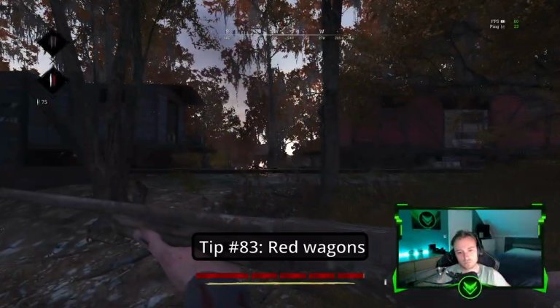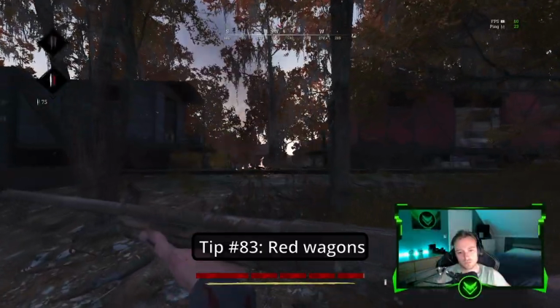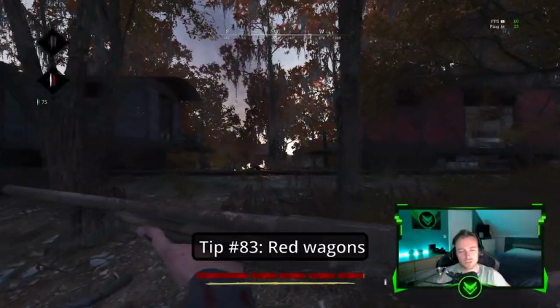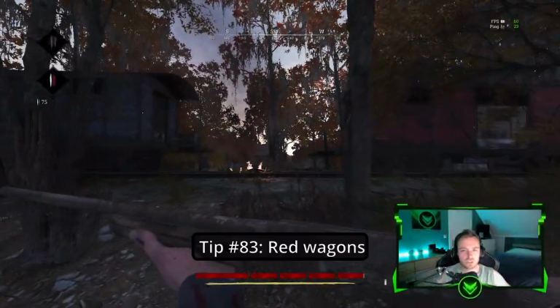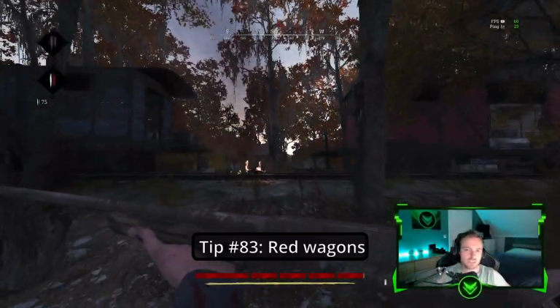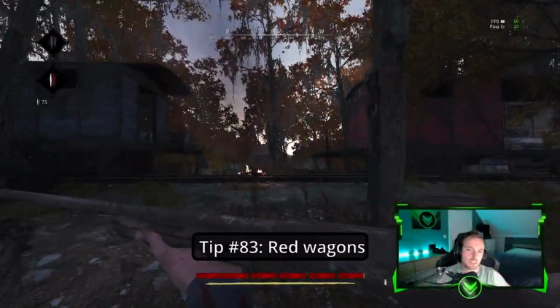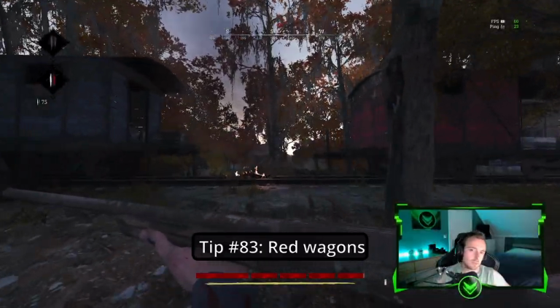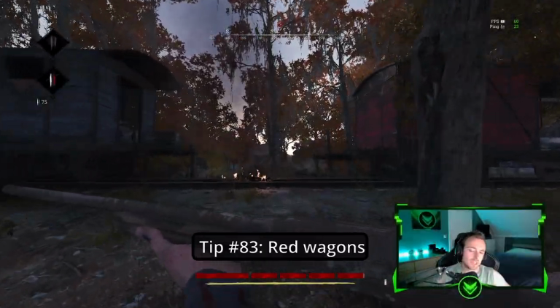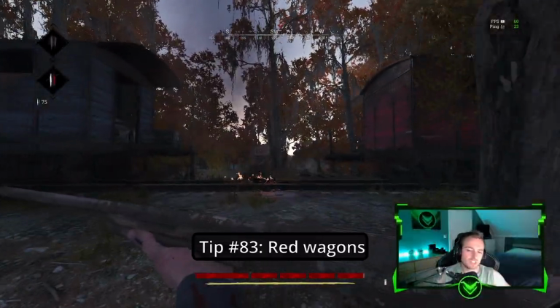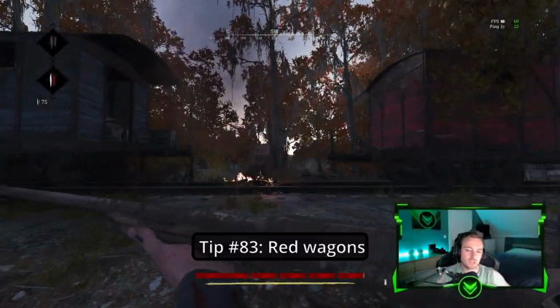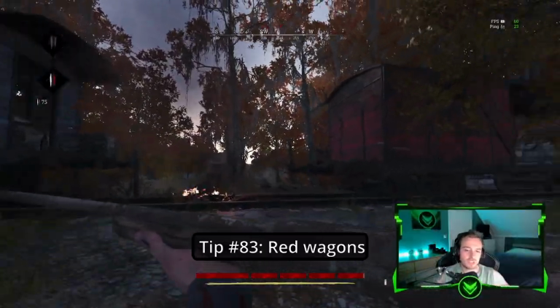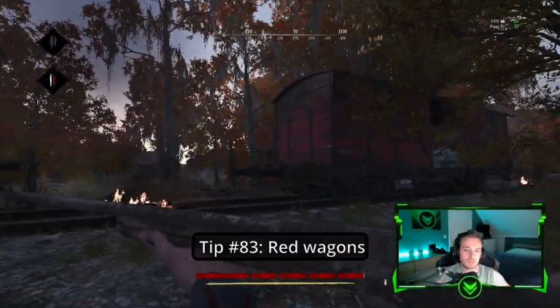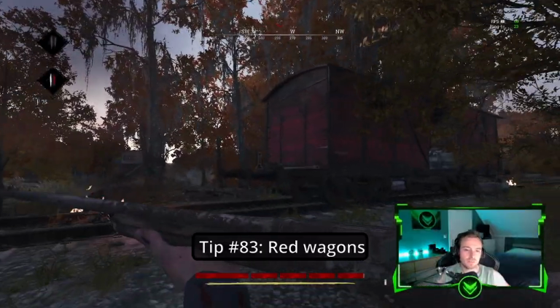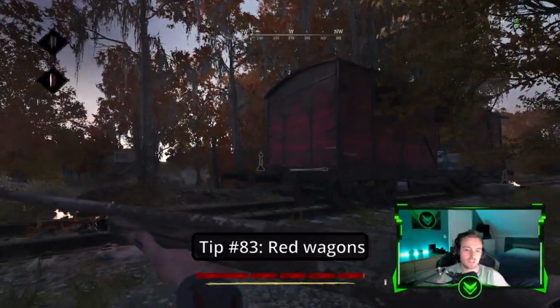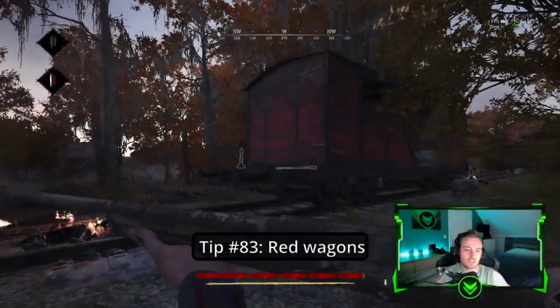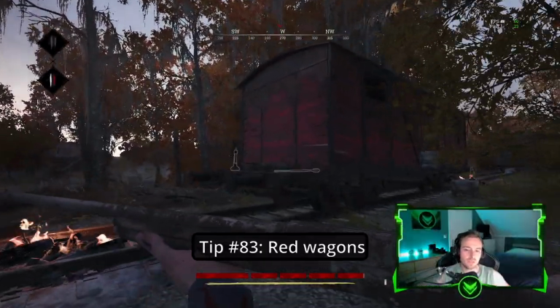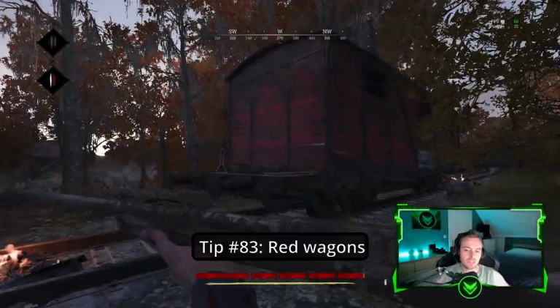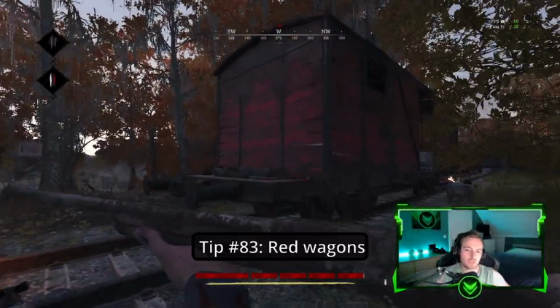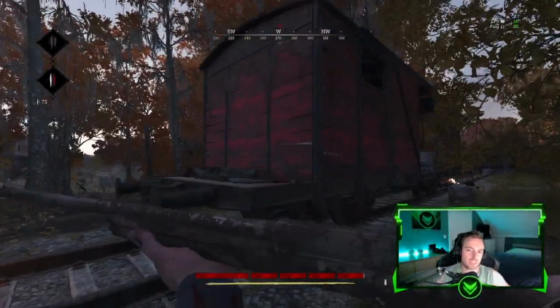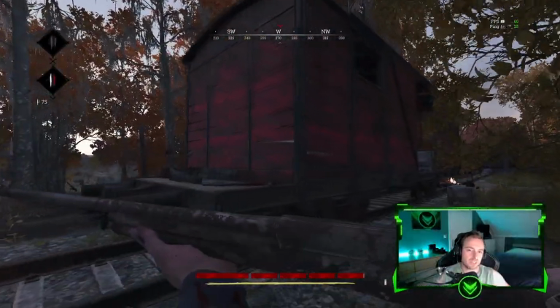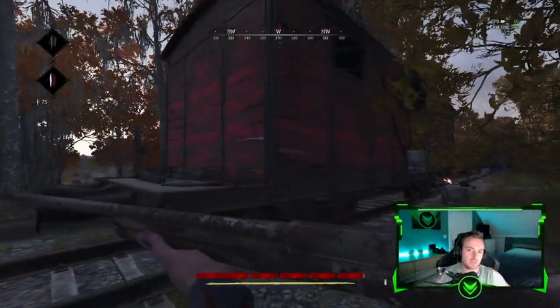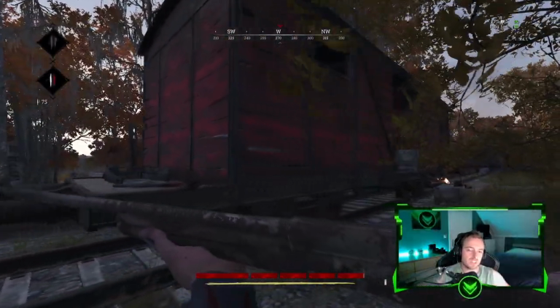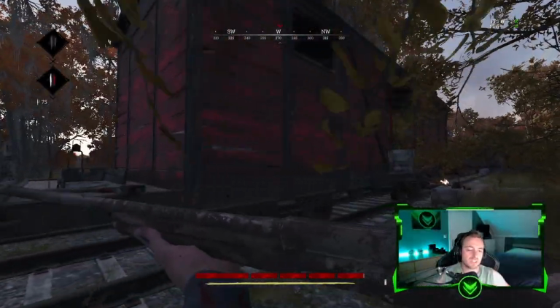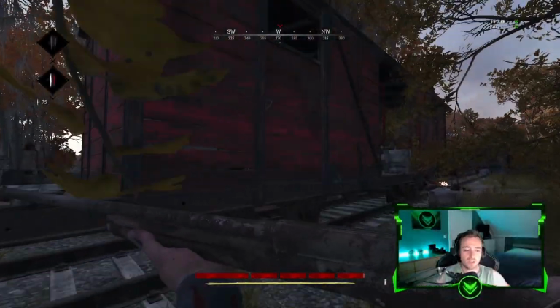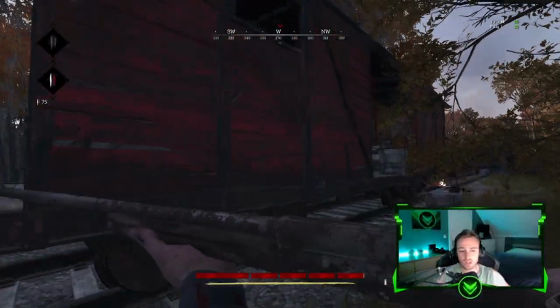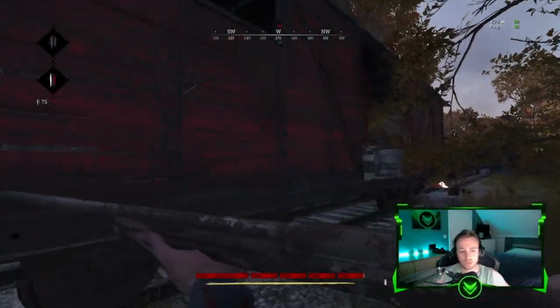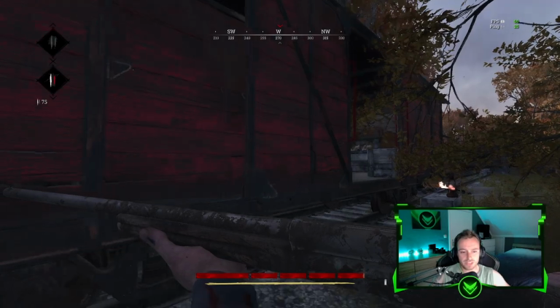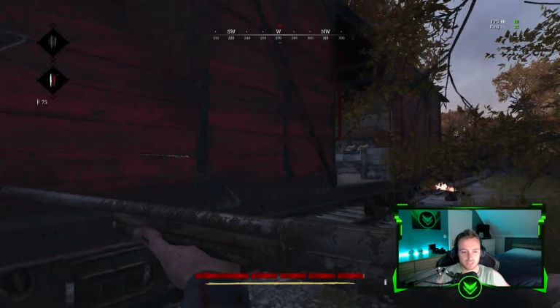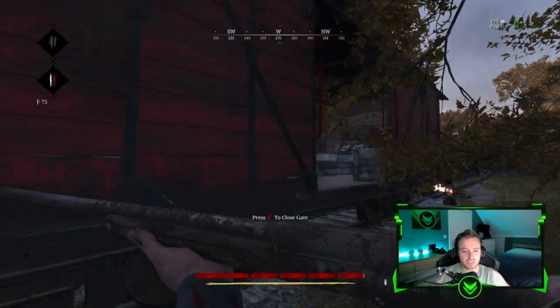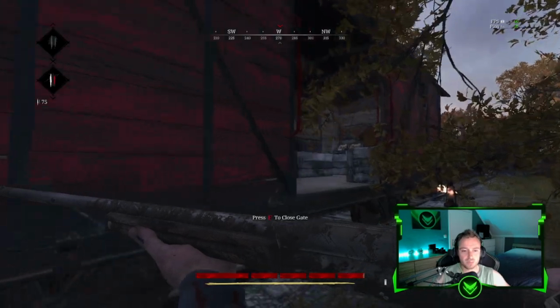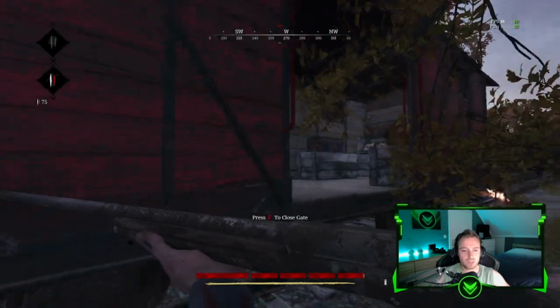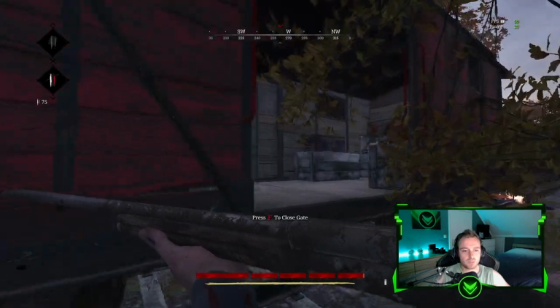Tip number eighty-three: The red wagon is always a supply point.